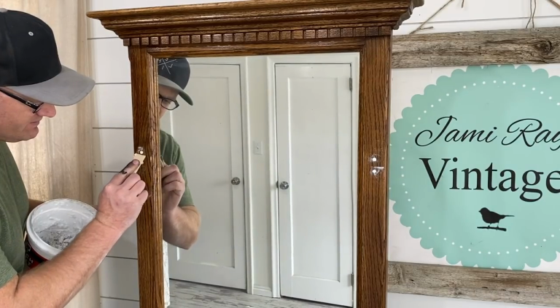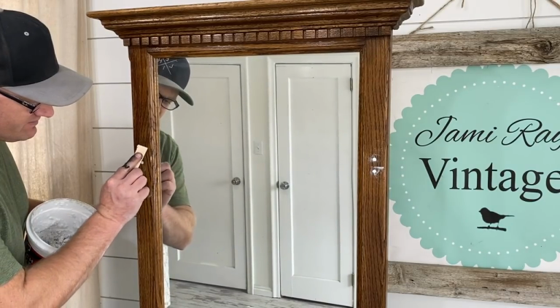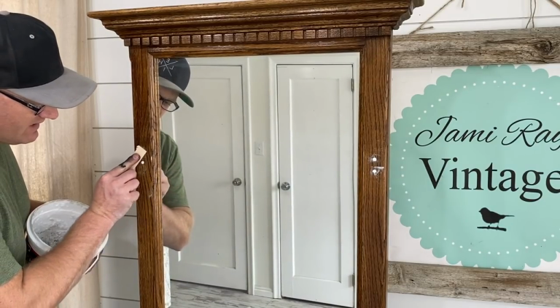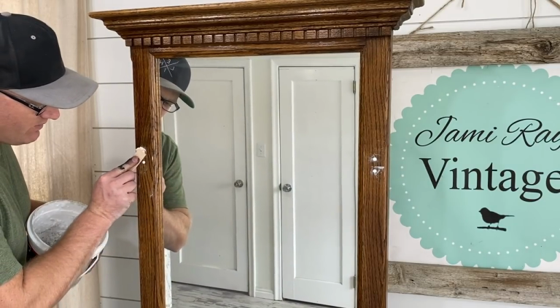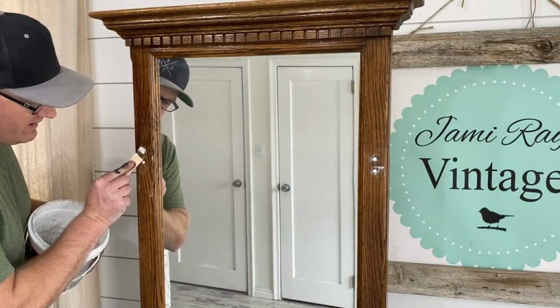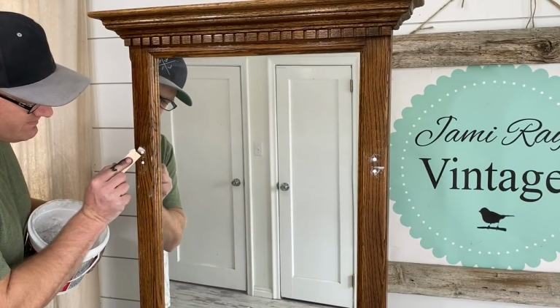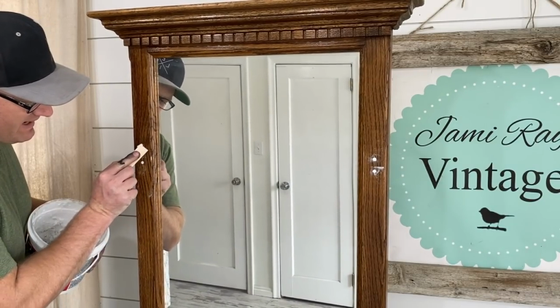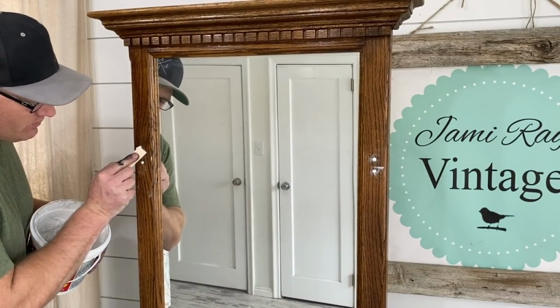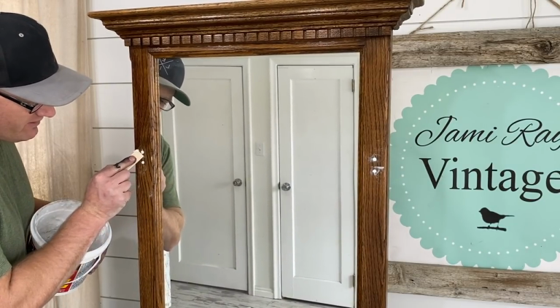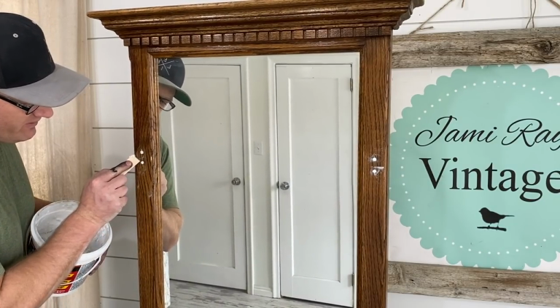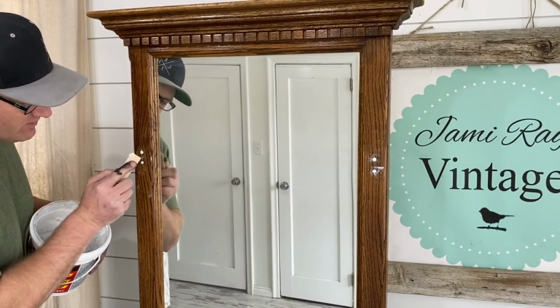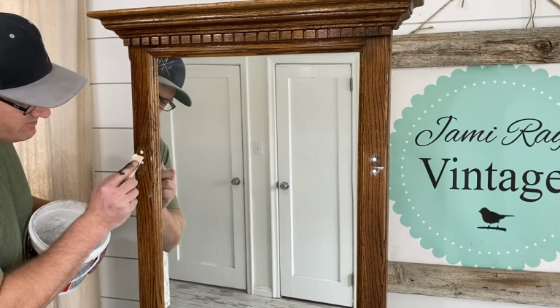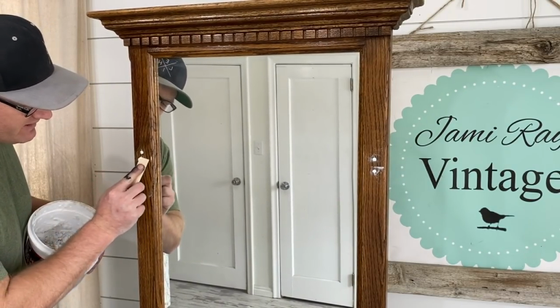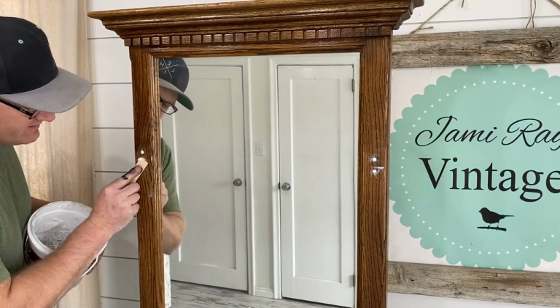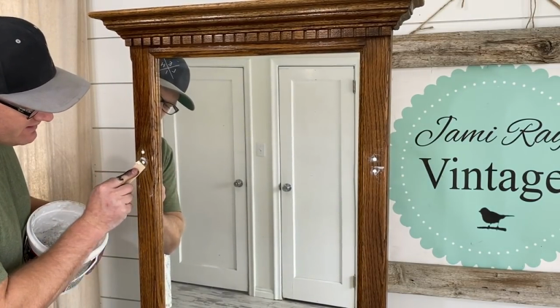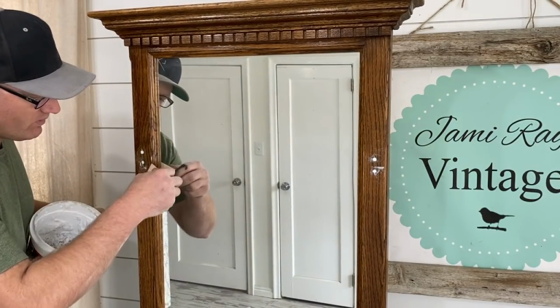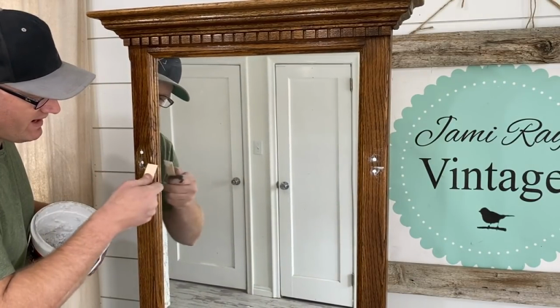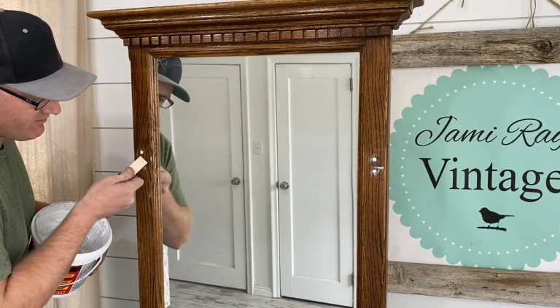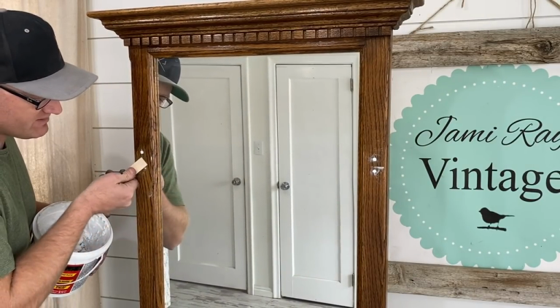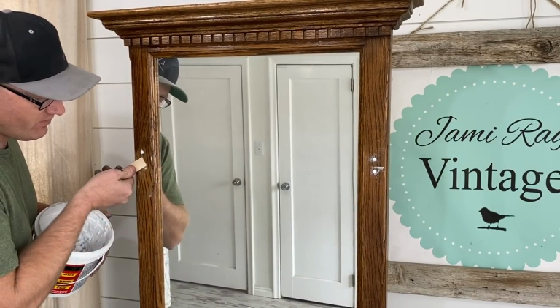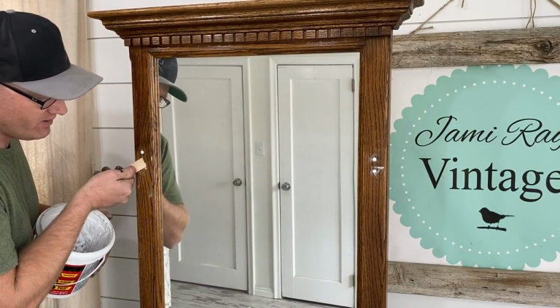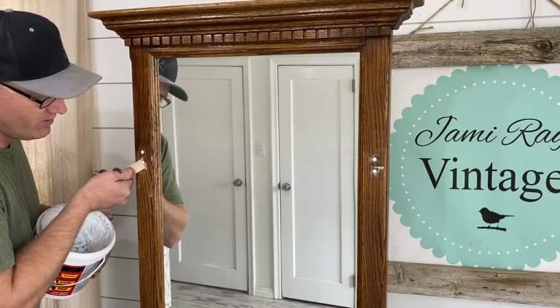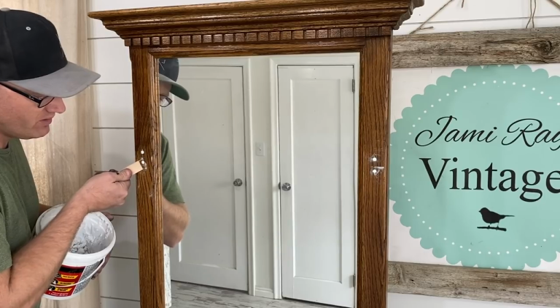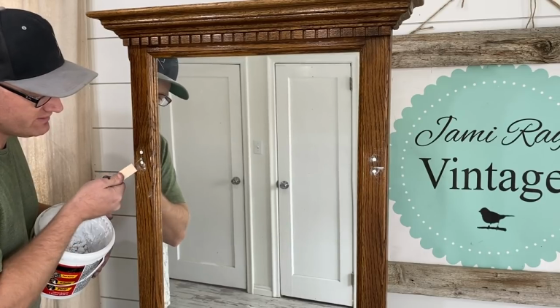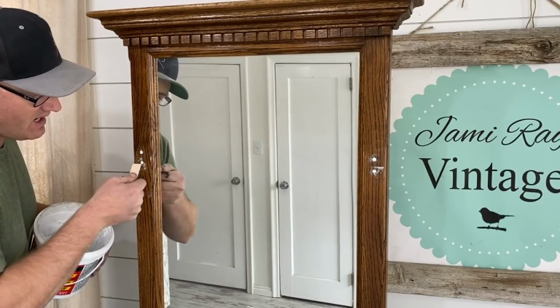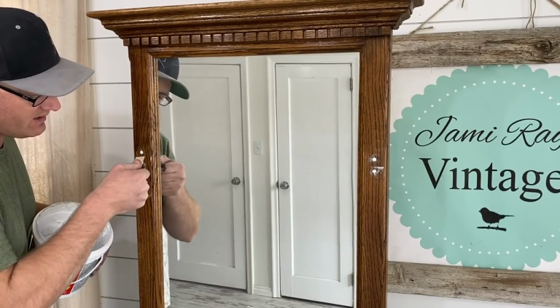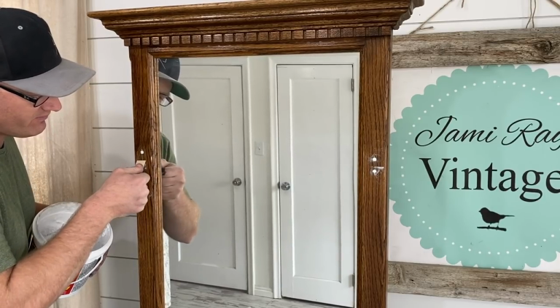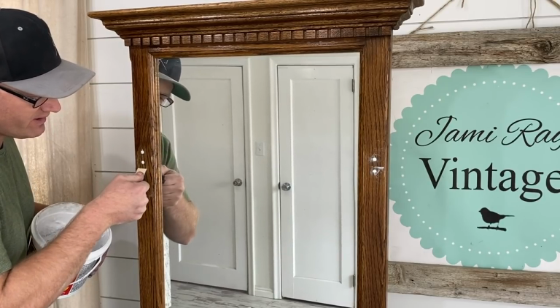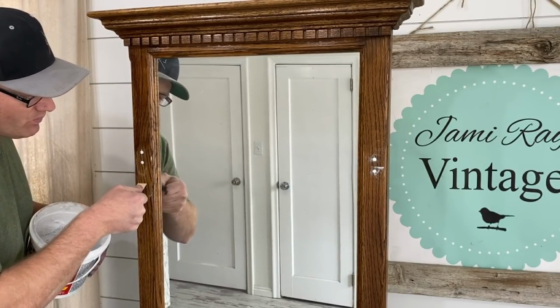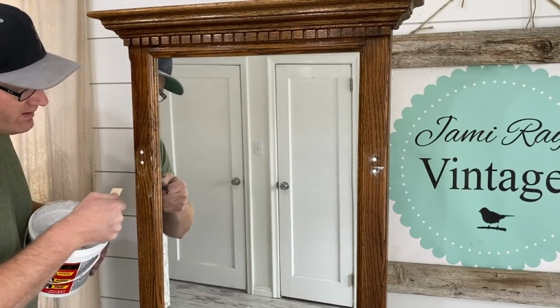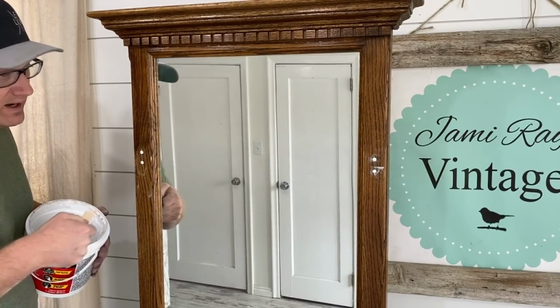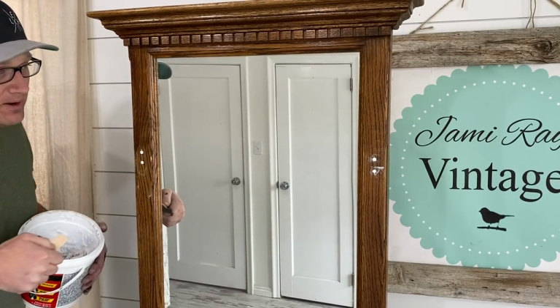Just some lightweight spackle. We're going to fill these holes because we don't want to have to mess around with the new hooks not covering where they go.